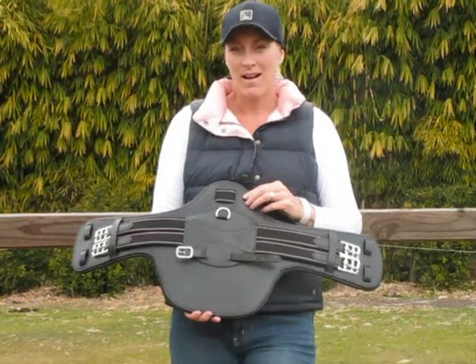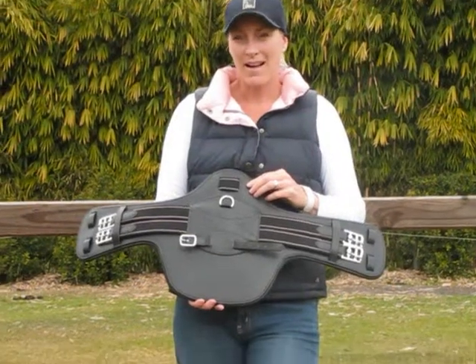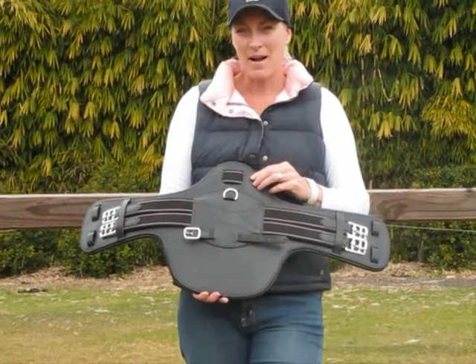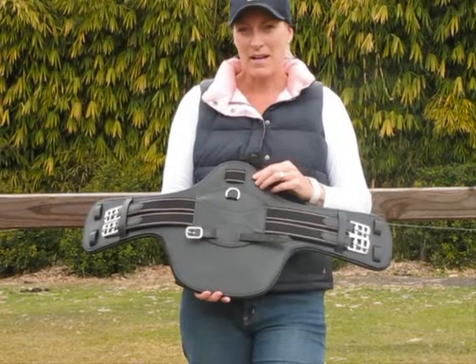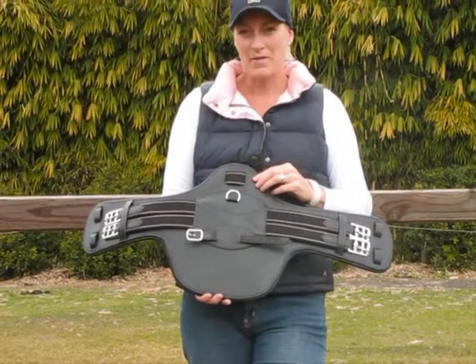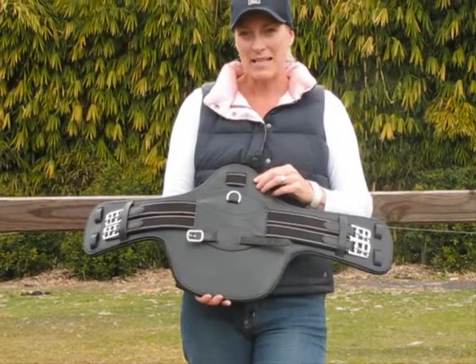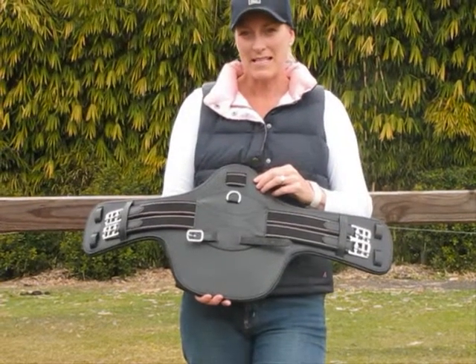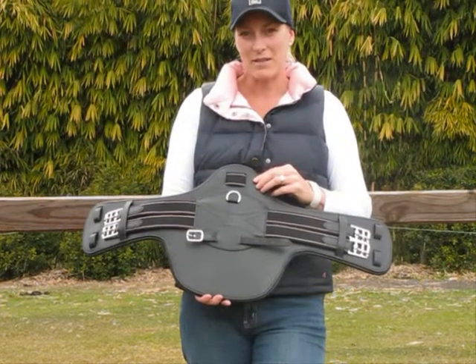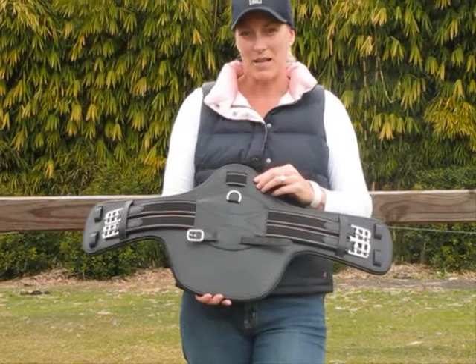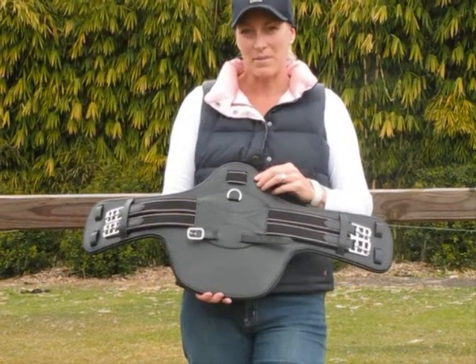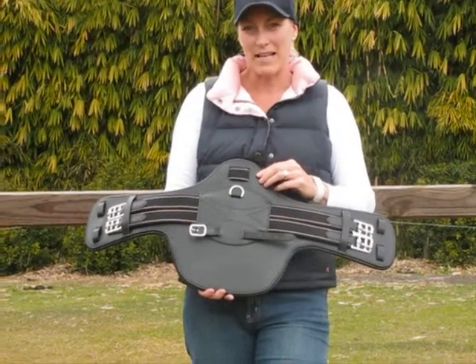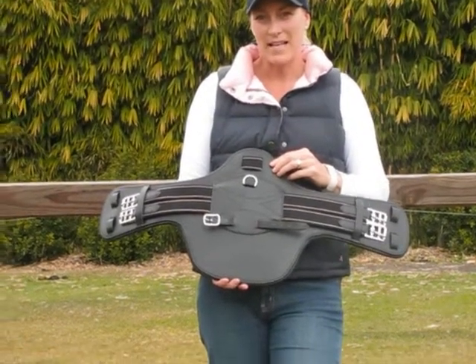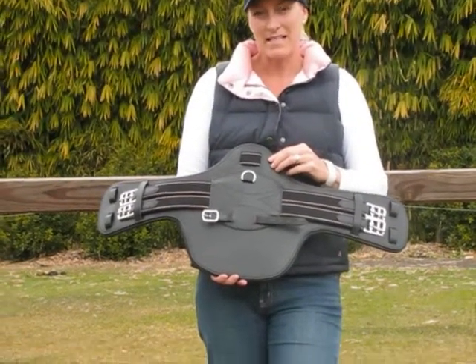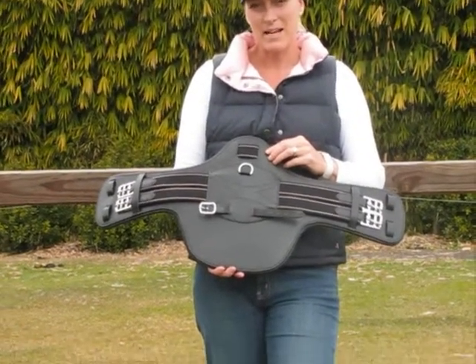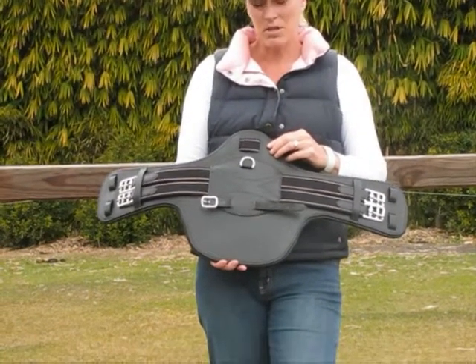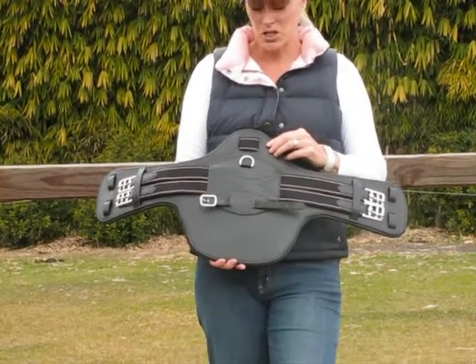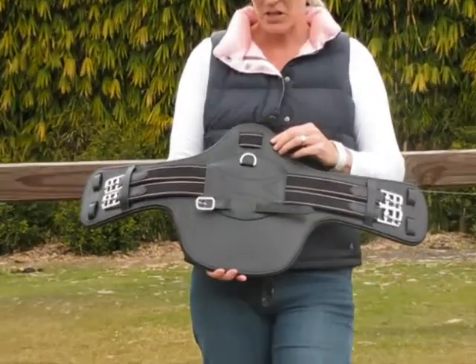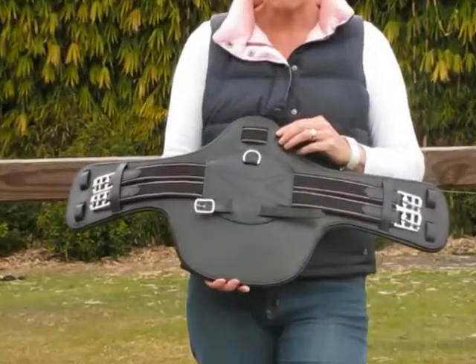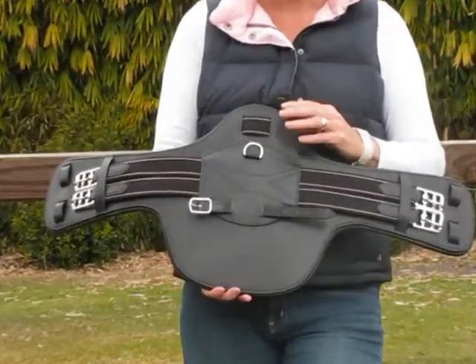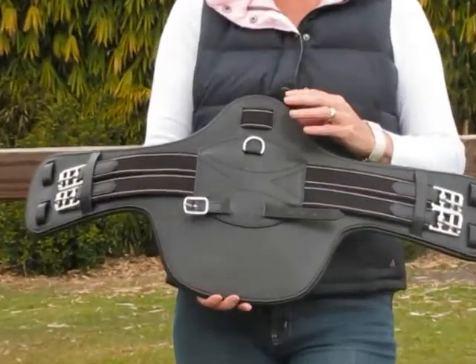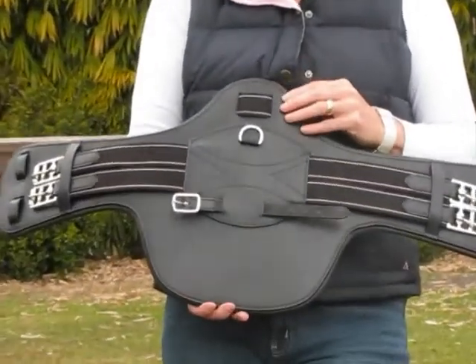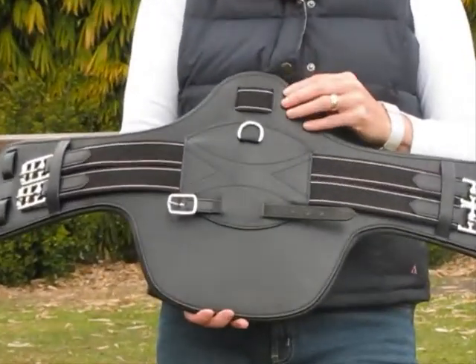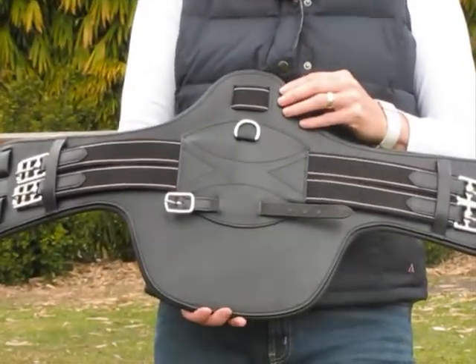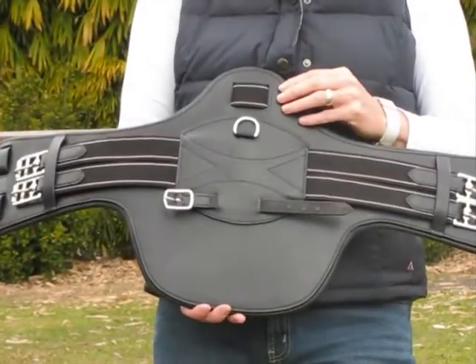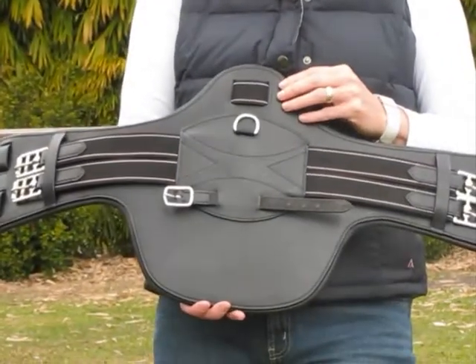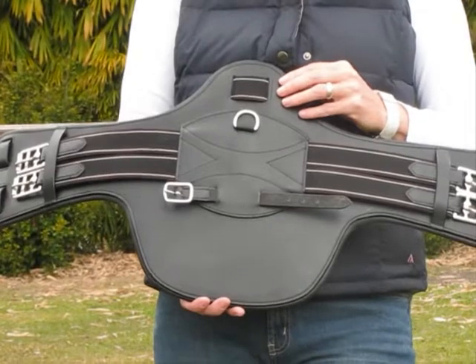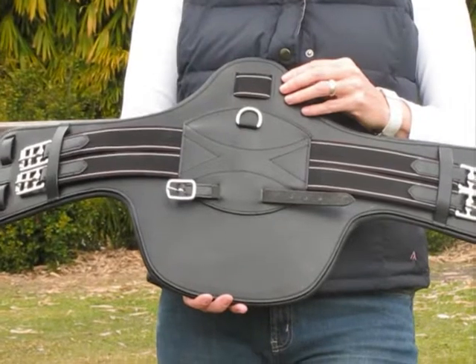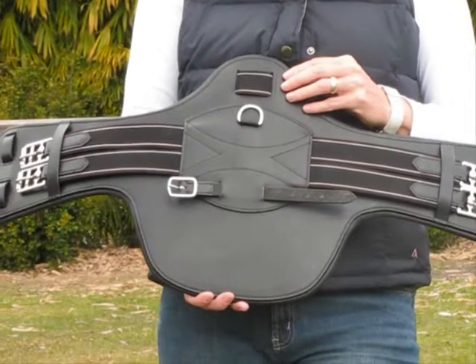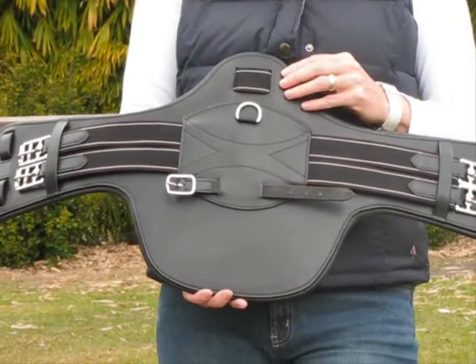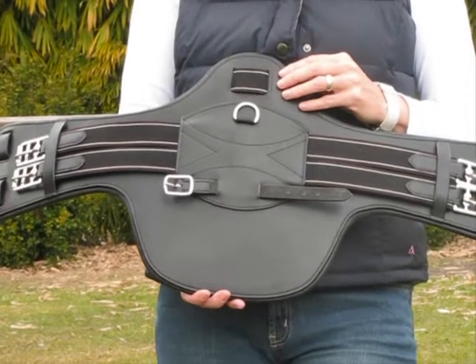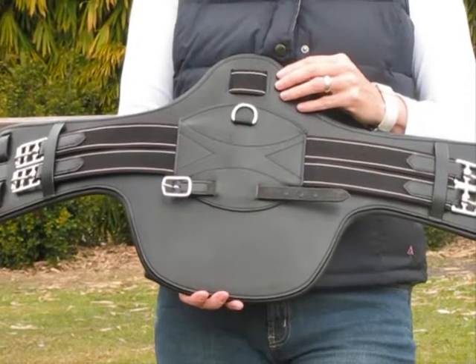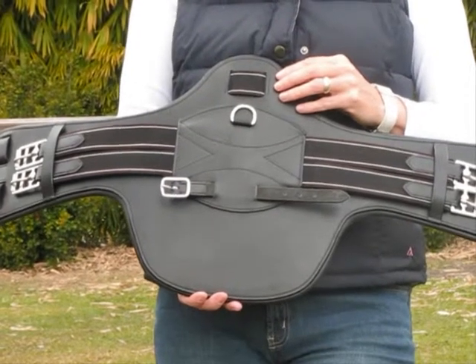Hi, I'm Annie from Elite Saddle Company. Today I'm going to show you the features of my black short stud guard girth.